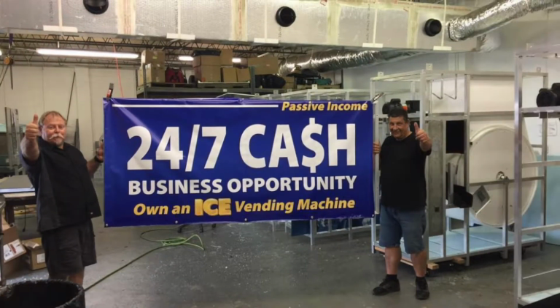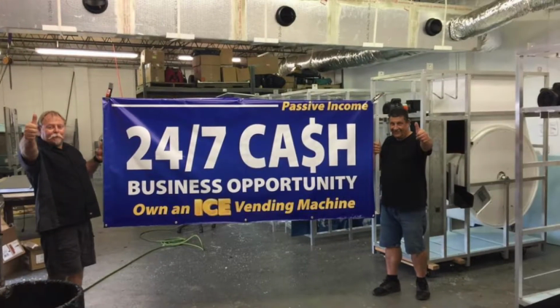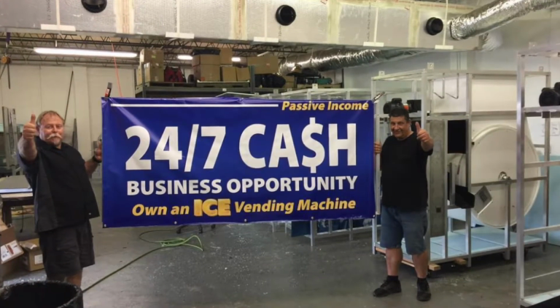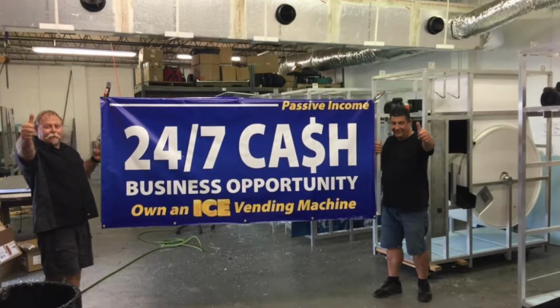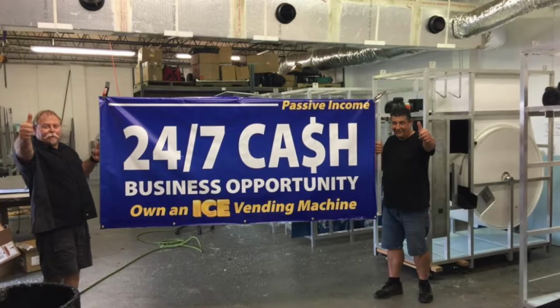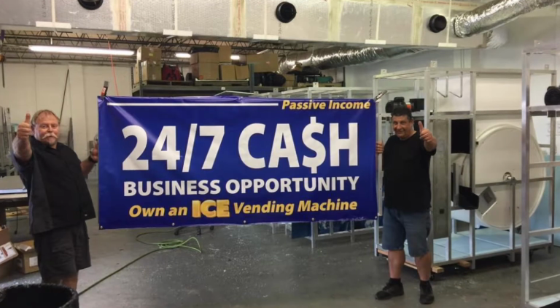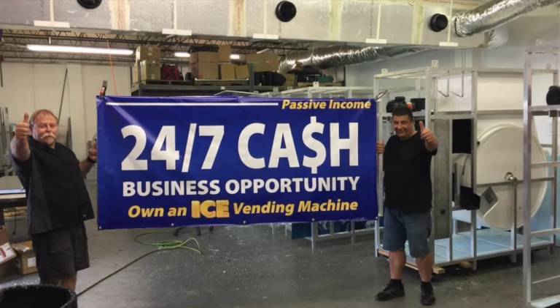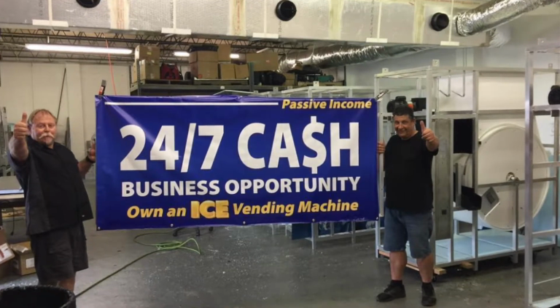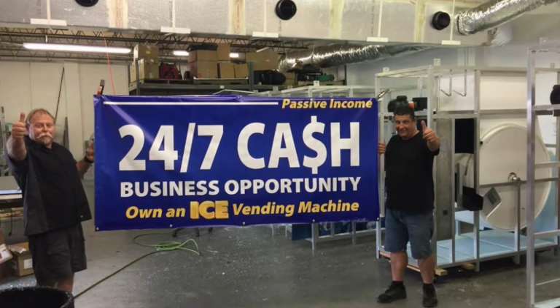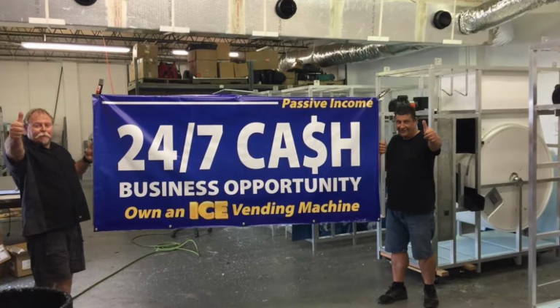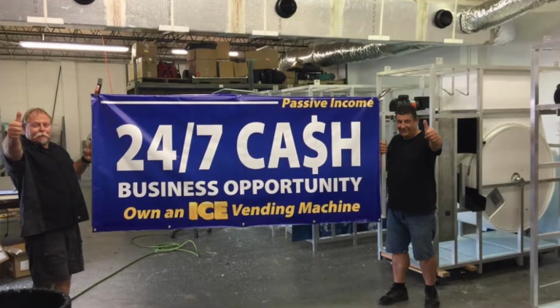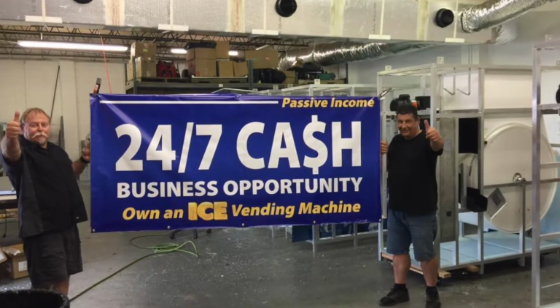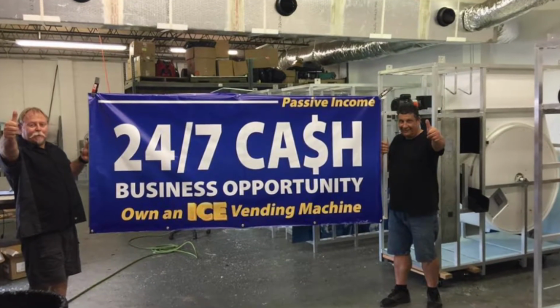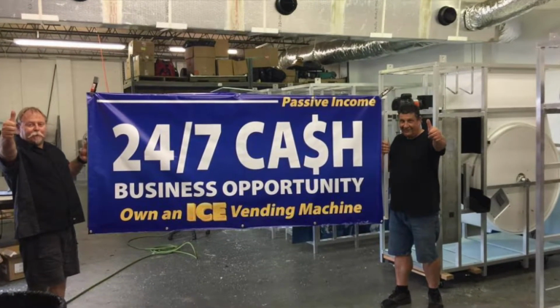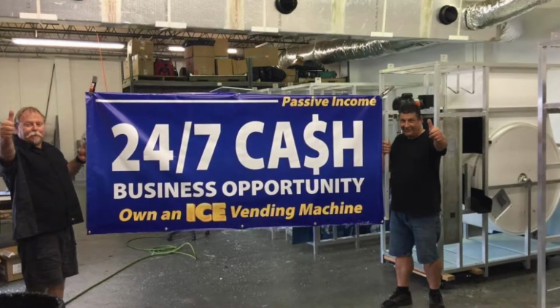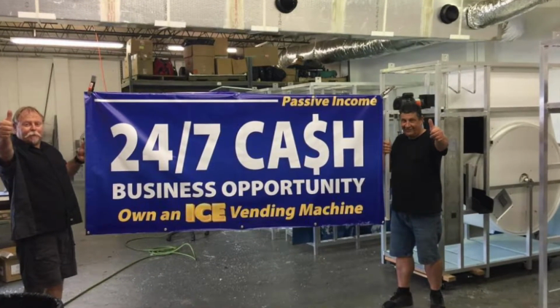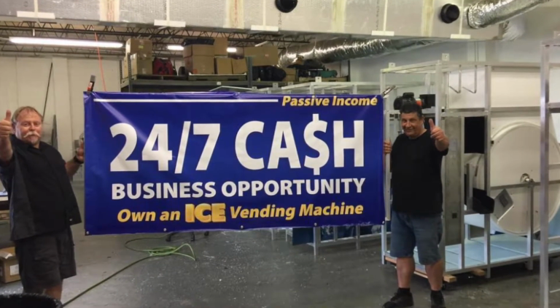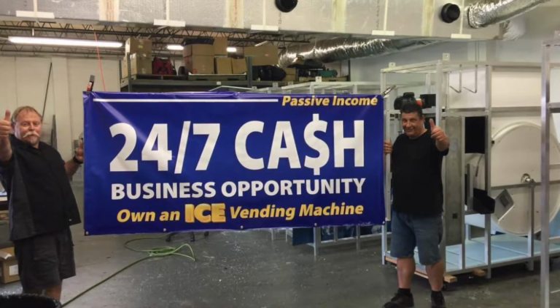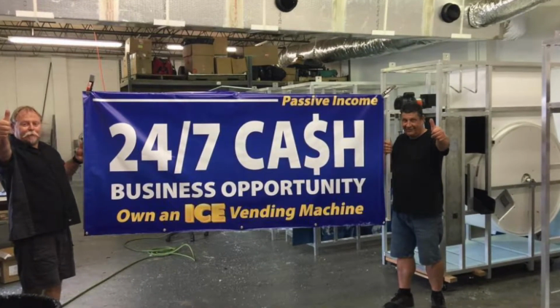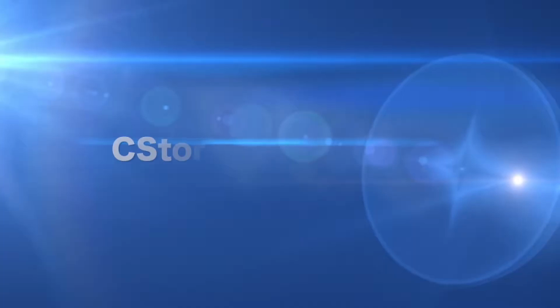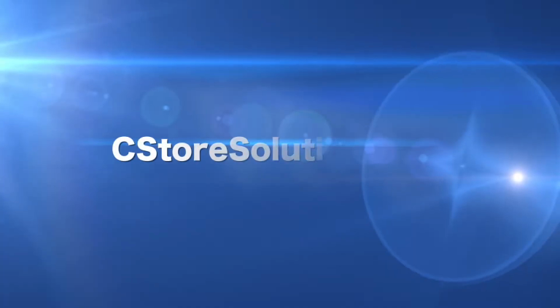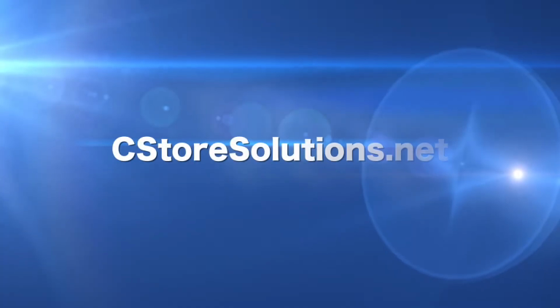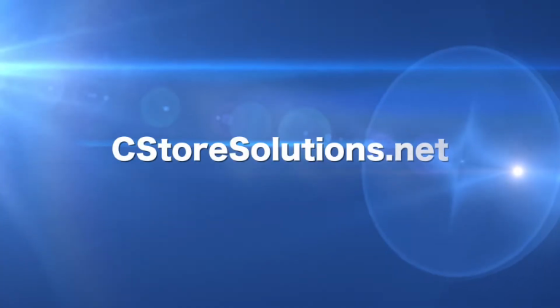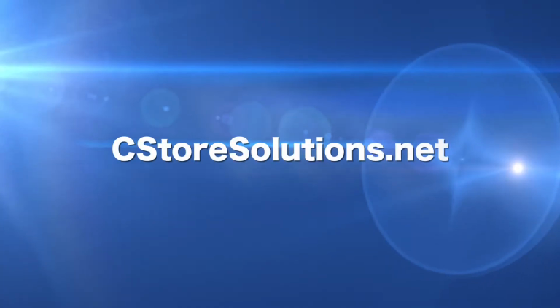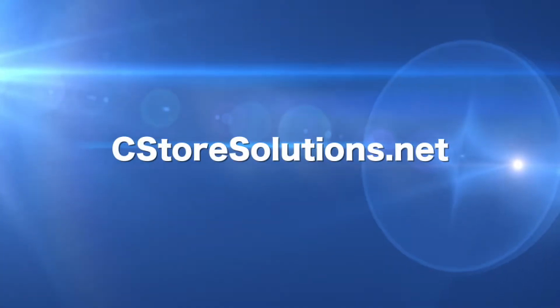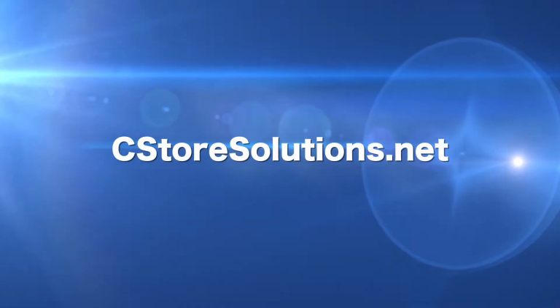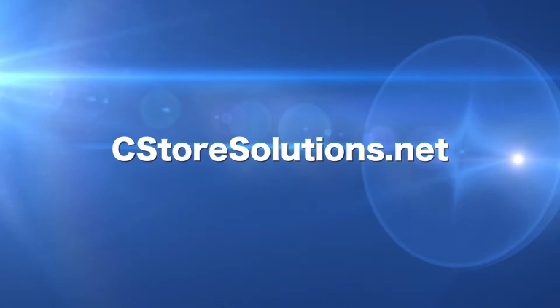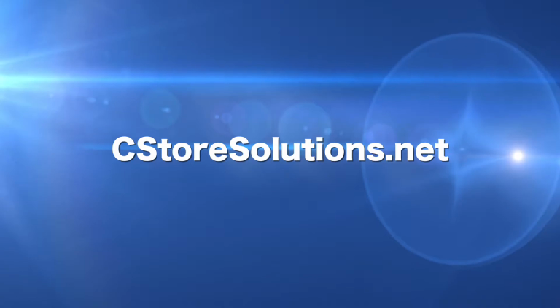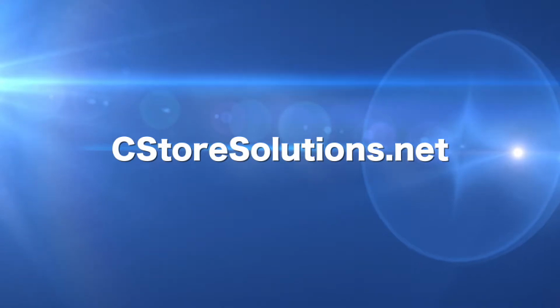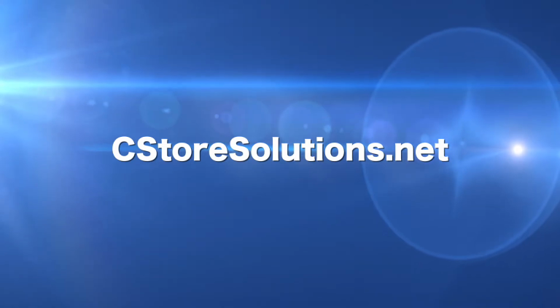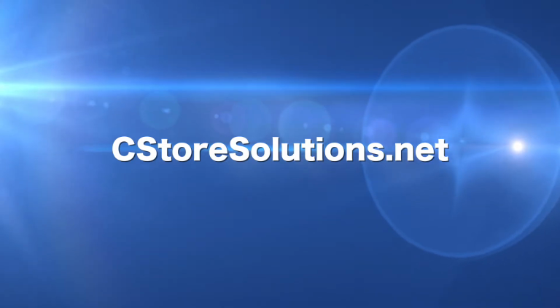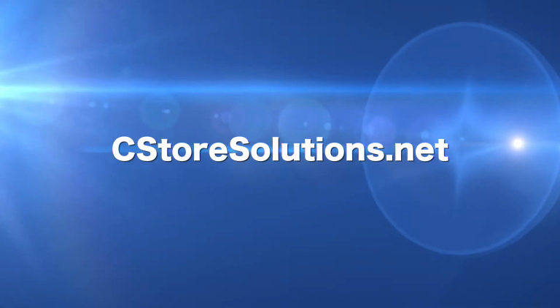There are no franchise fees, no annual license fees, and no maintenance fees. Log on to cstoresolutions.net to learn more.